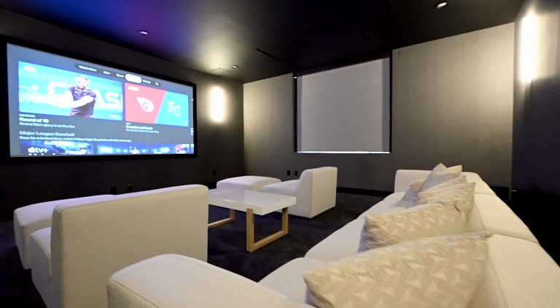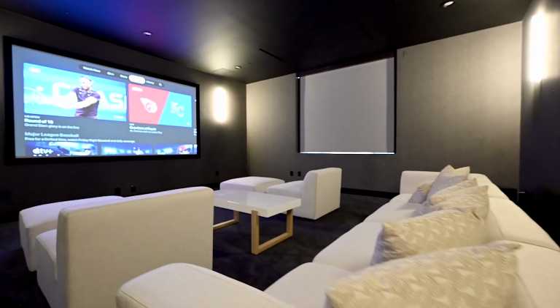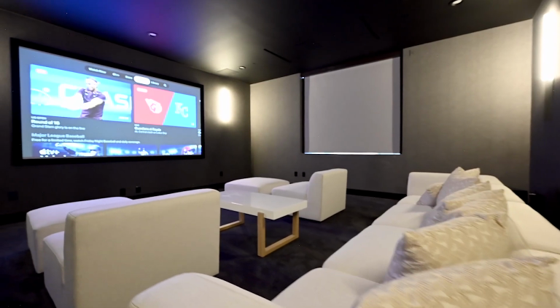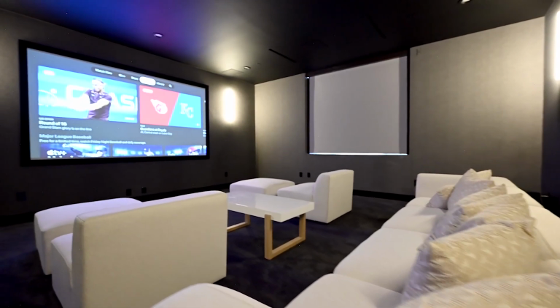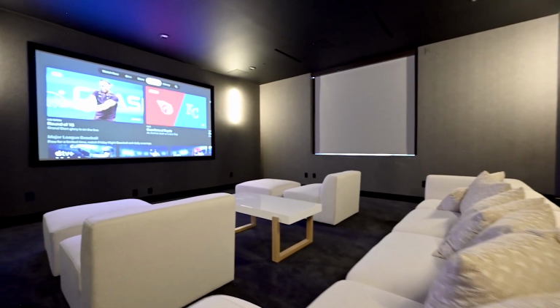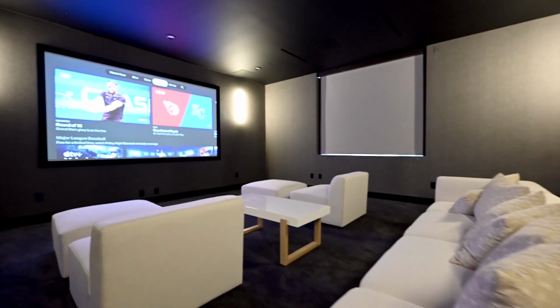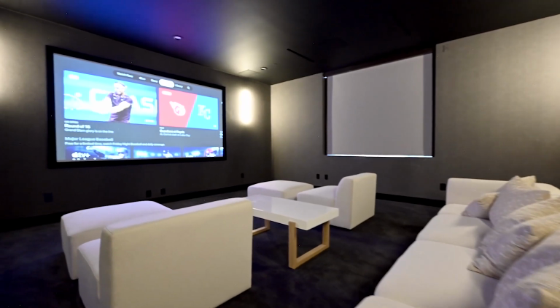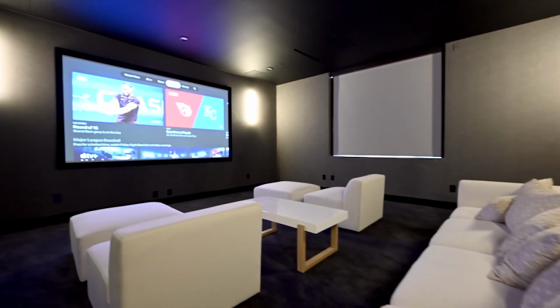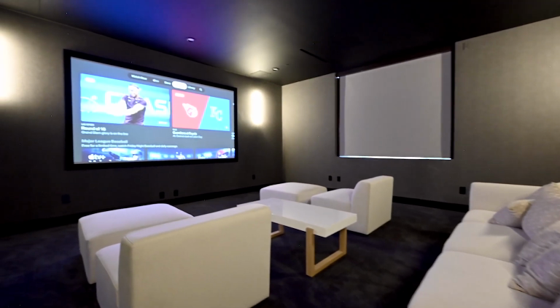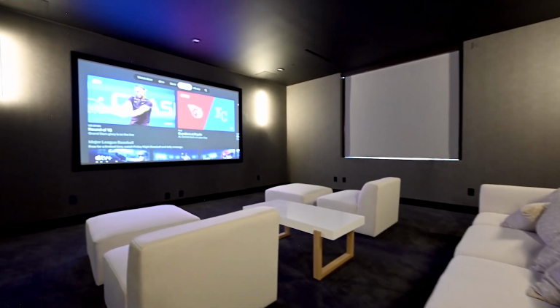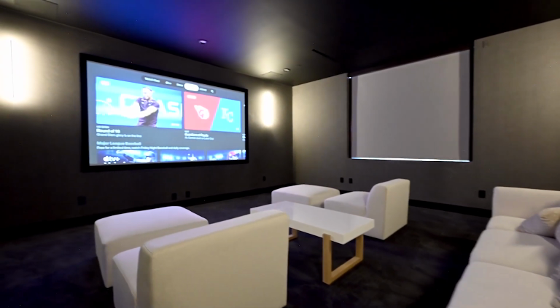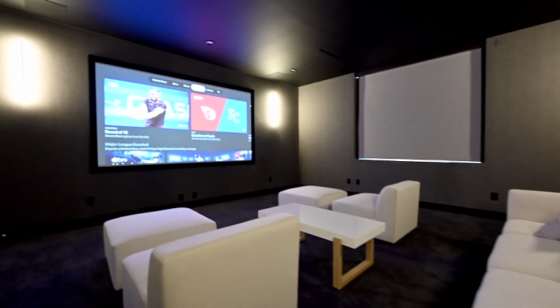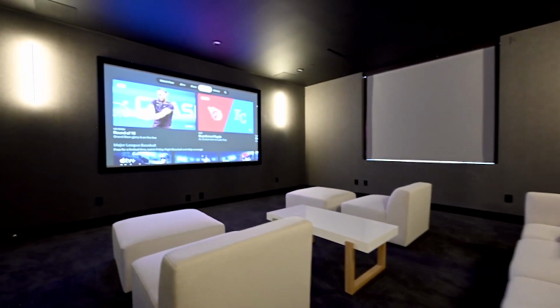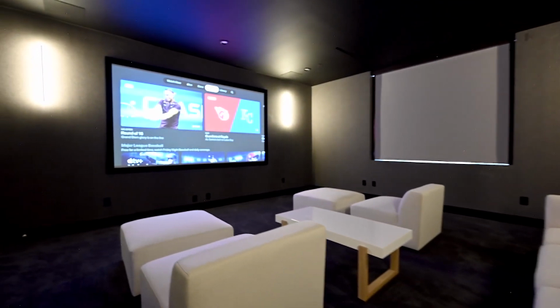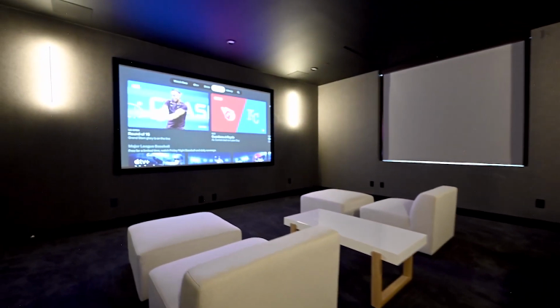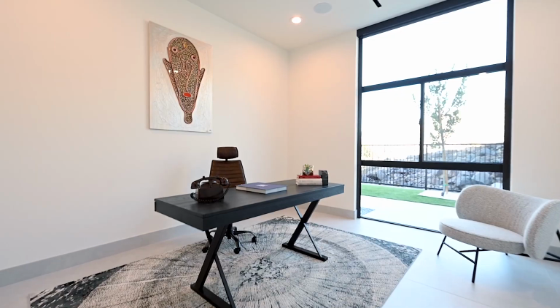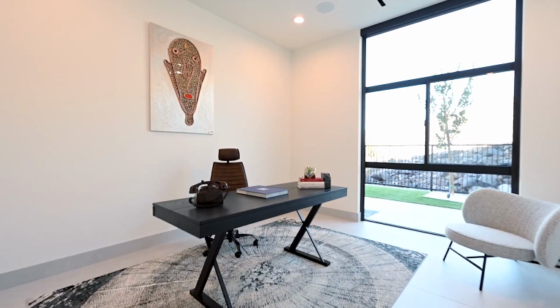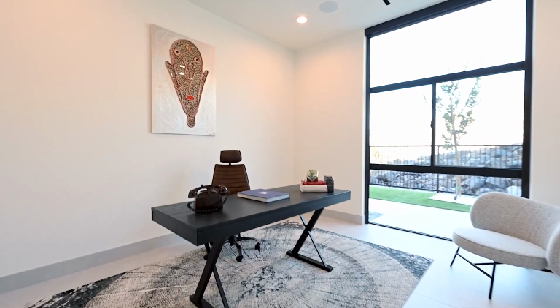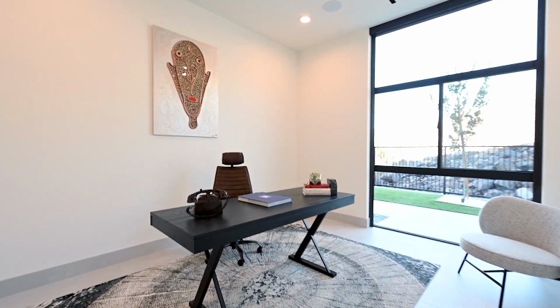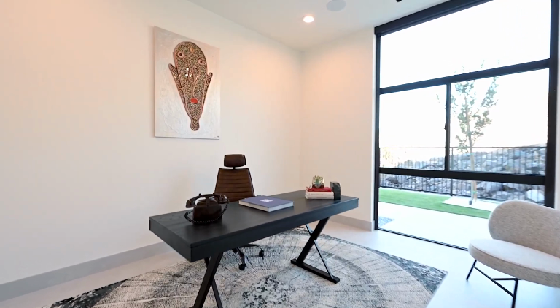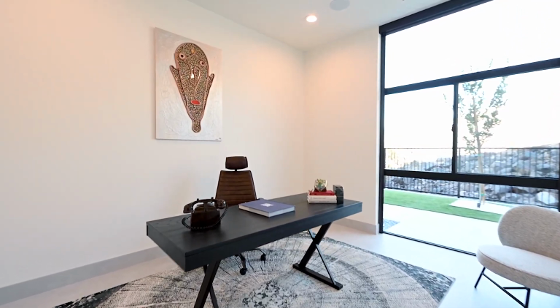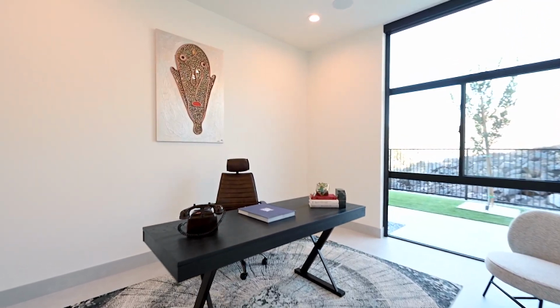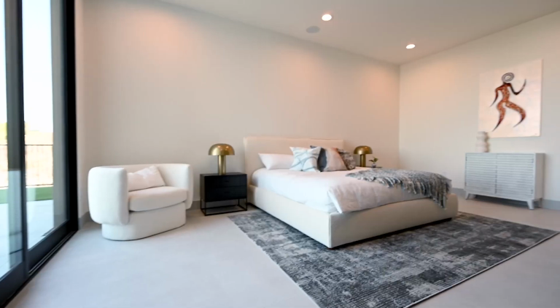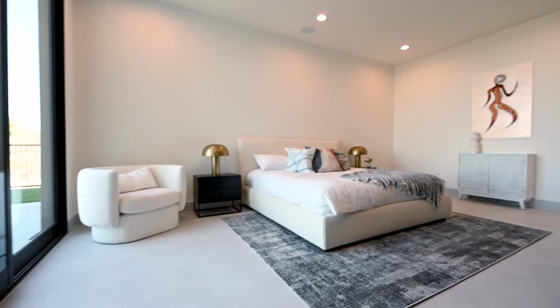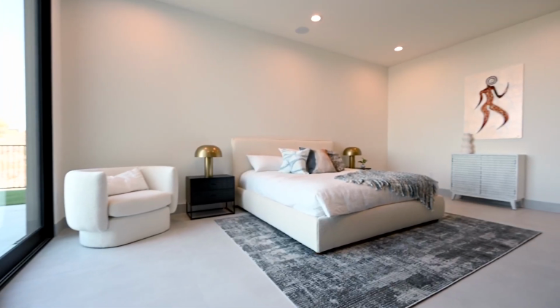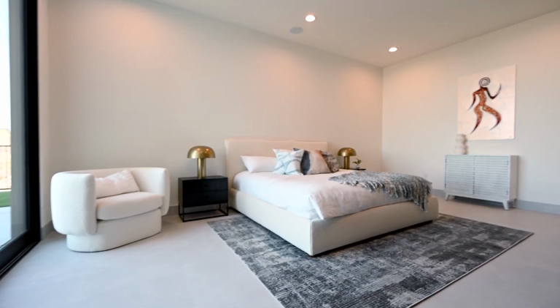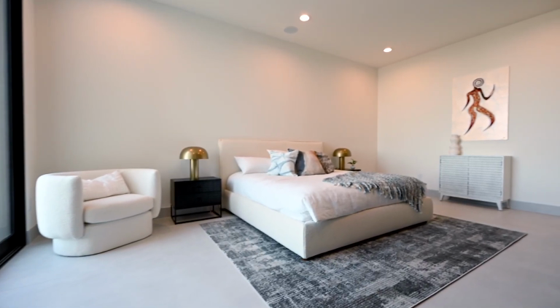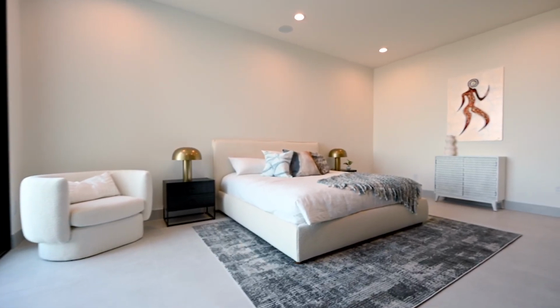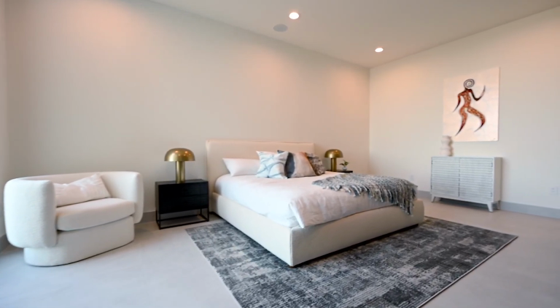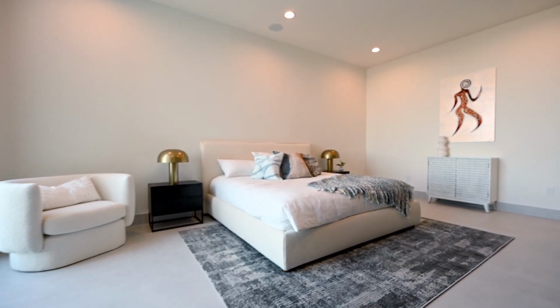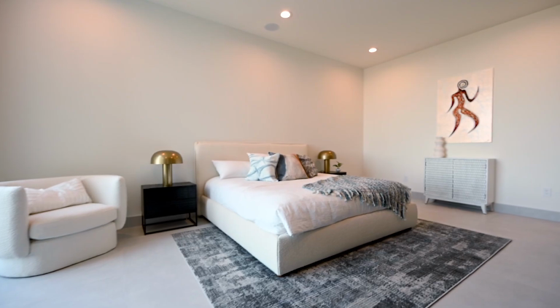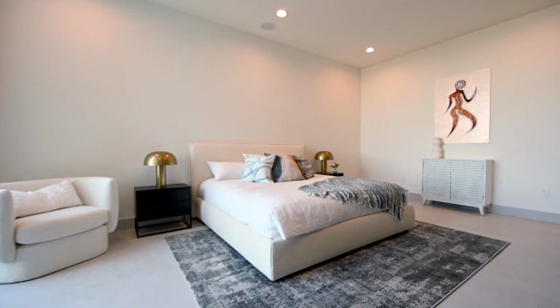Upstairs you'll also find a large cinema room as well as multiple guest suites with ensuite walk-in closets.